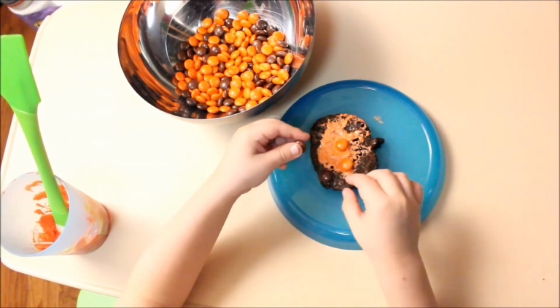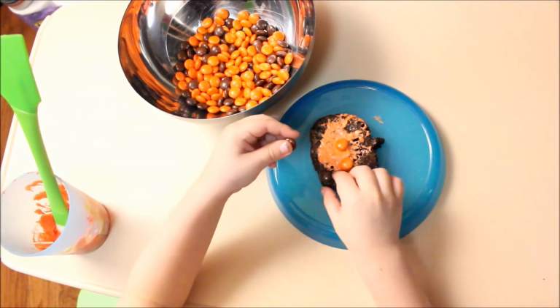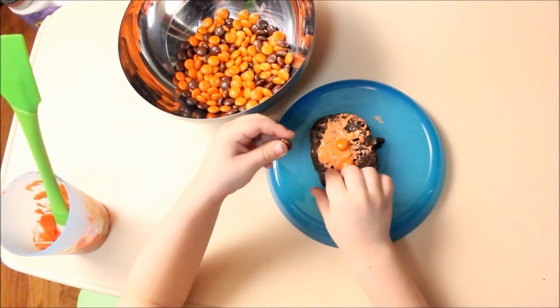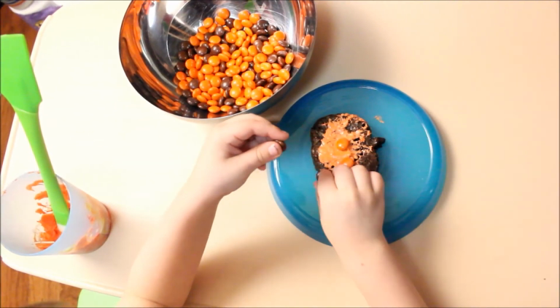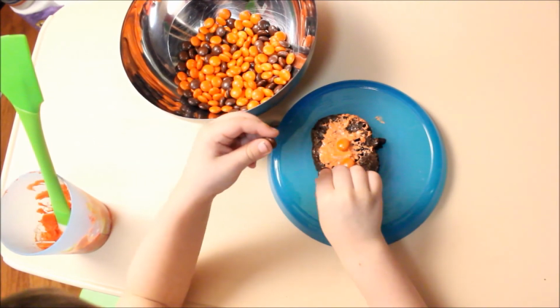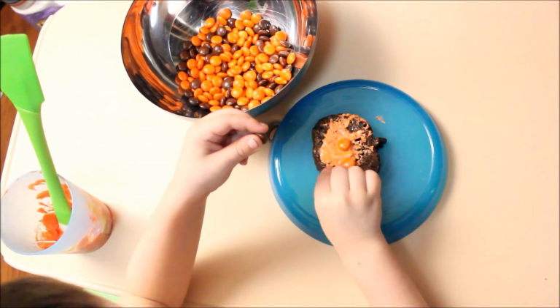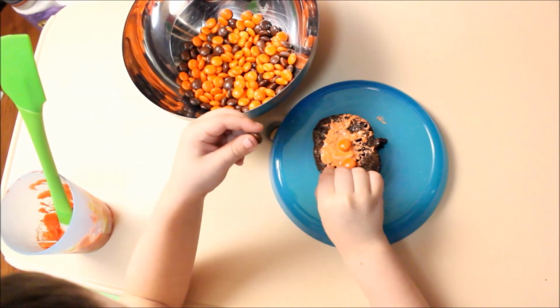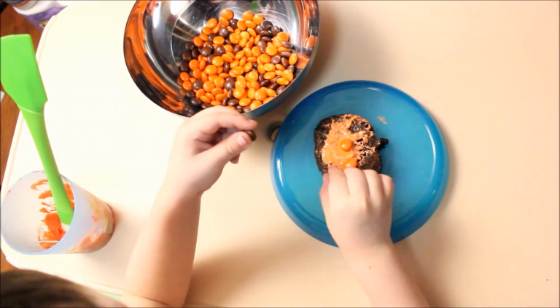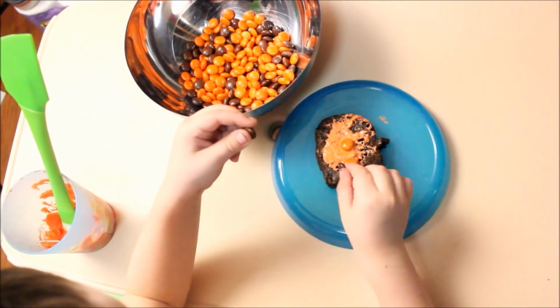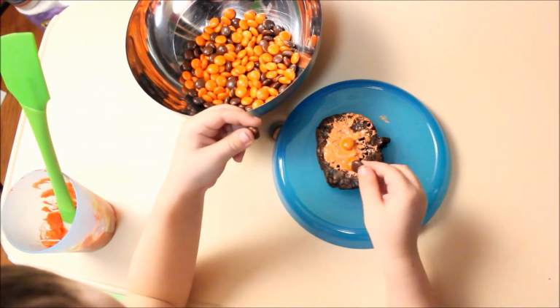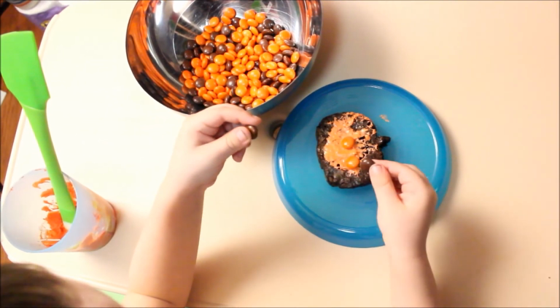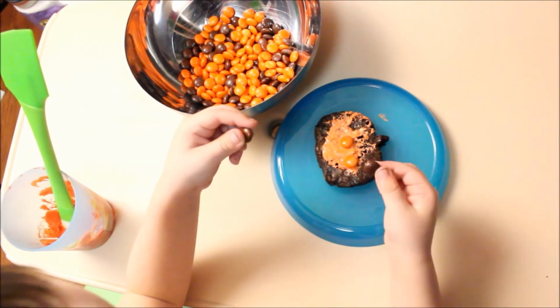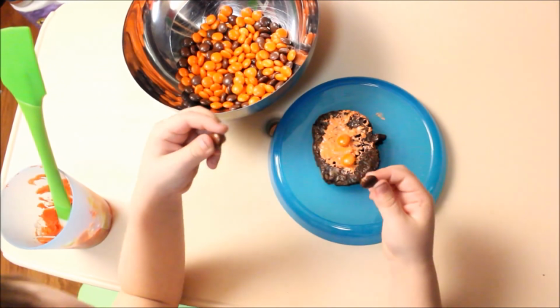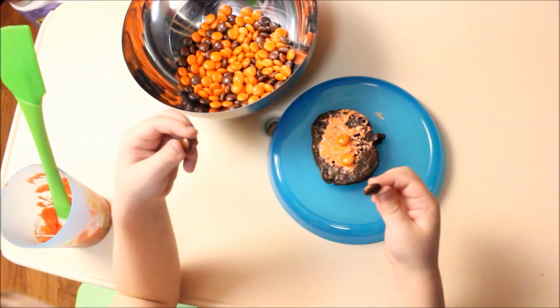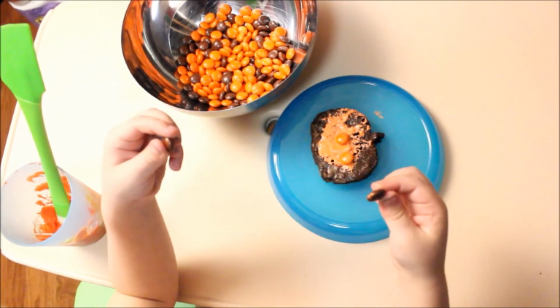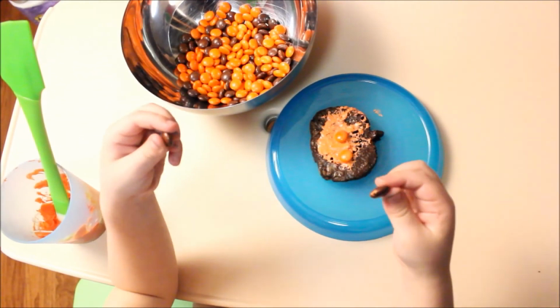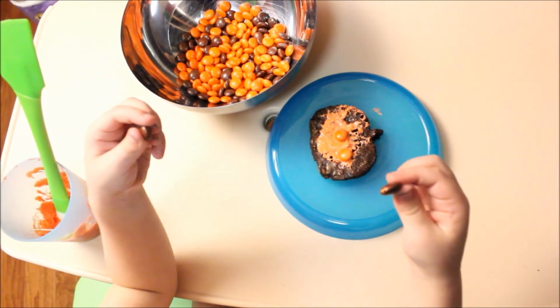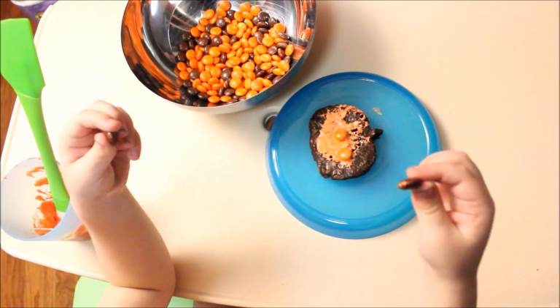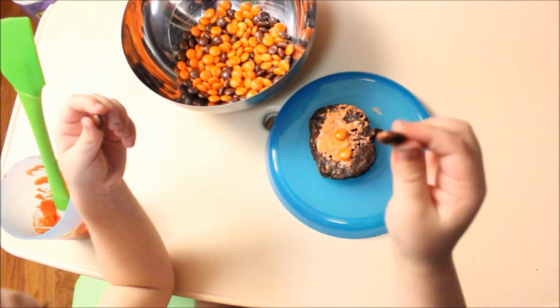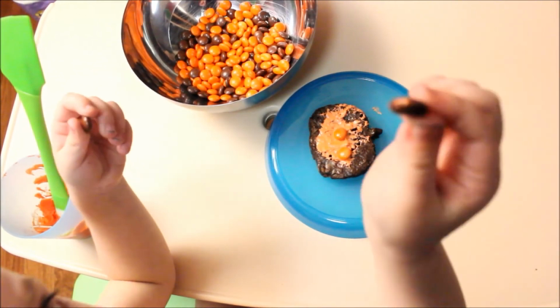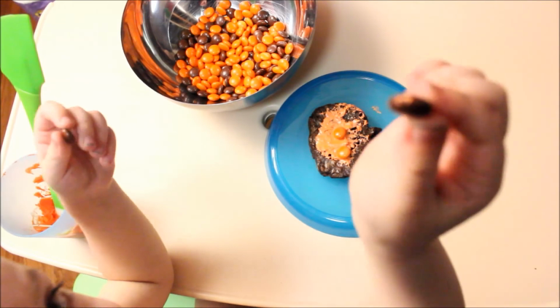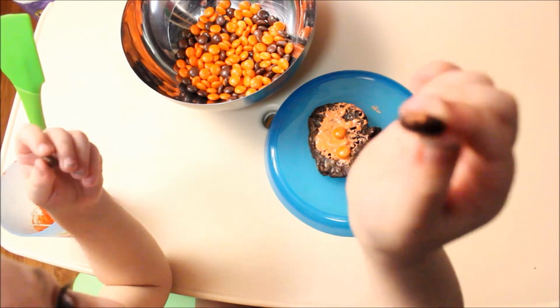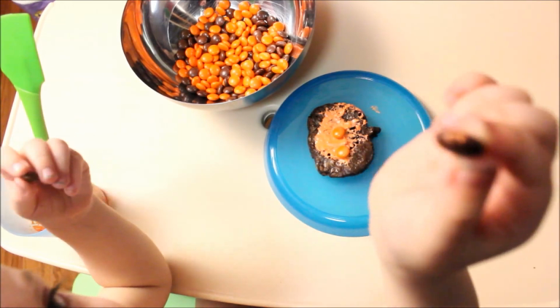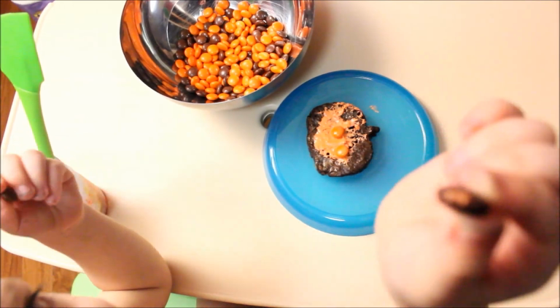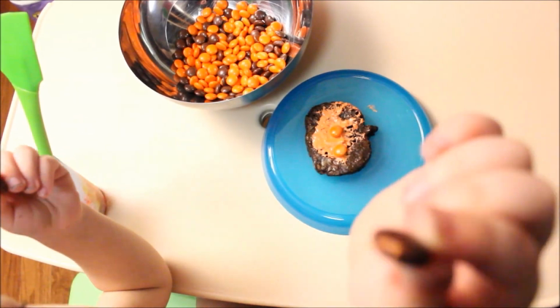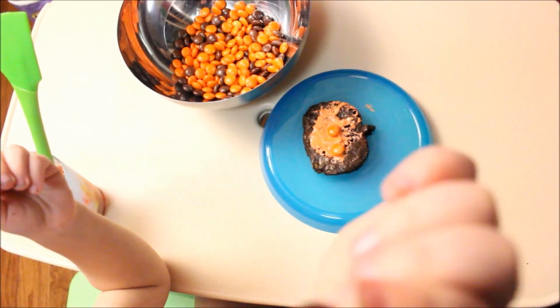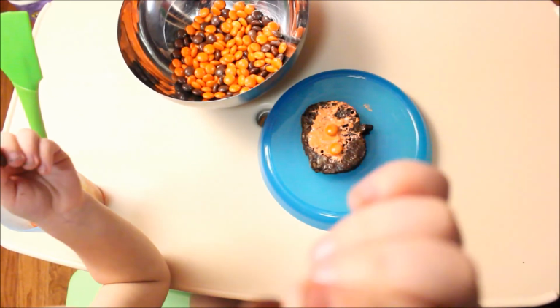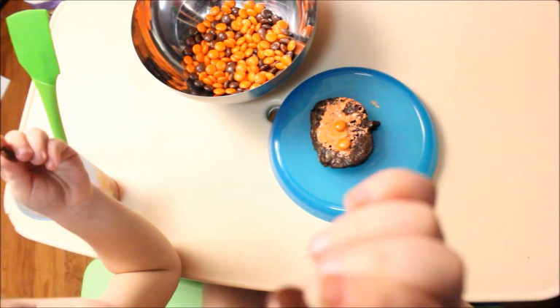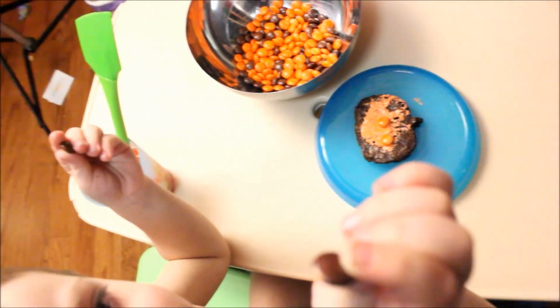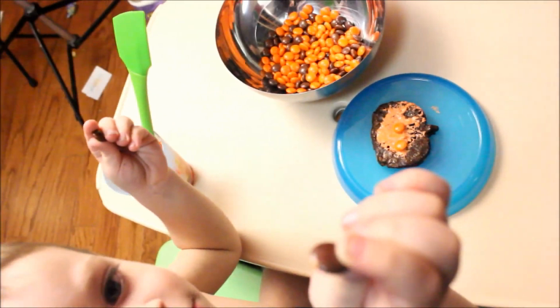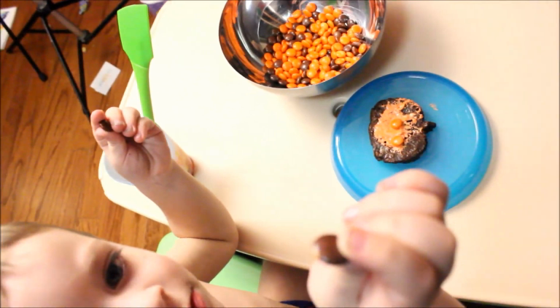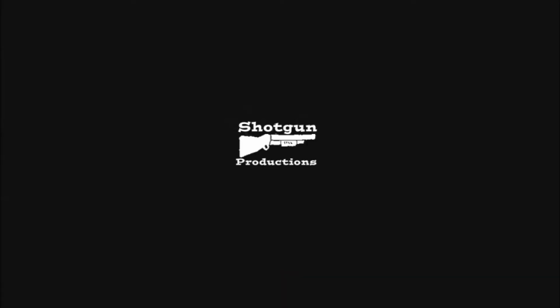Good job, buddy. Oops! It's okay. I need to wash hands. You need to wash it.